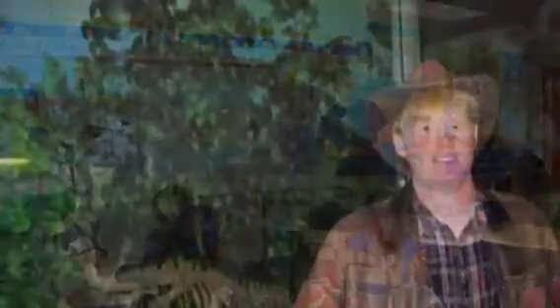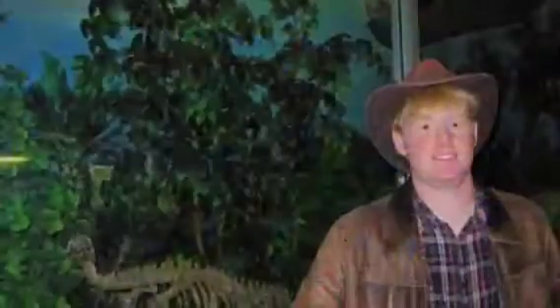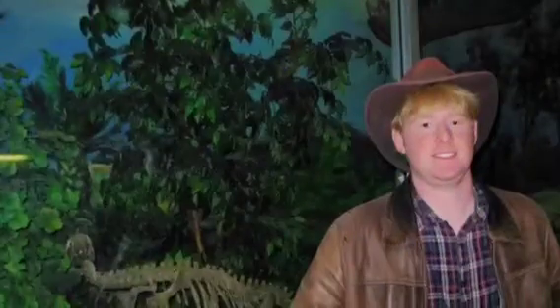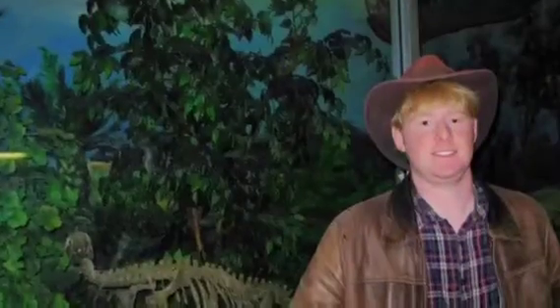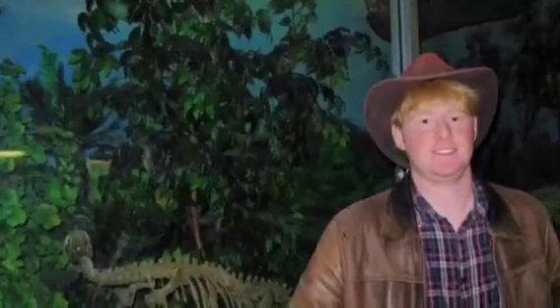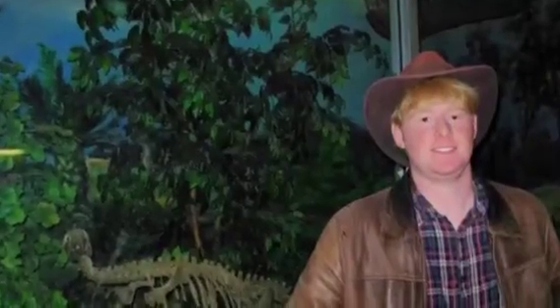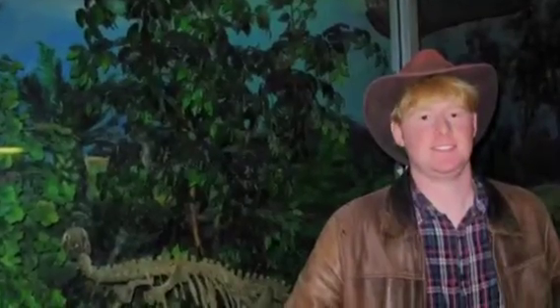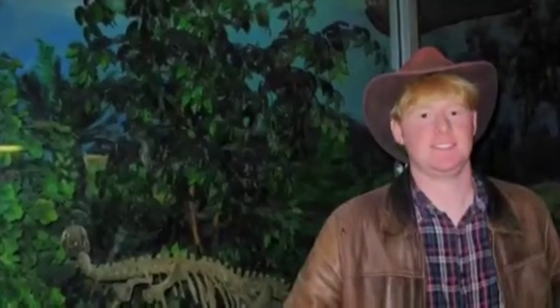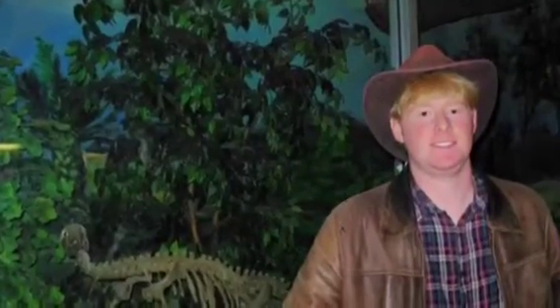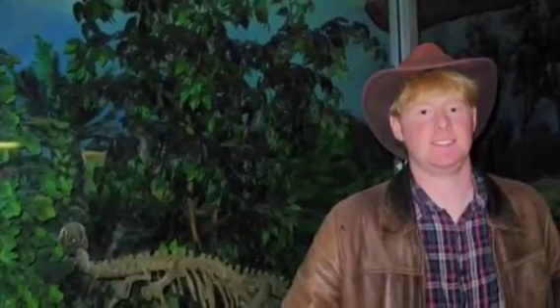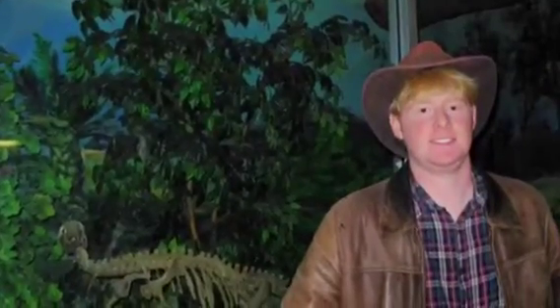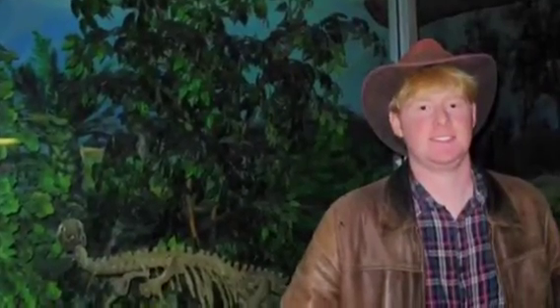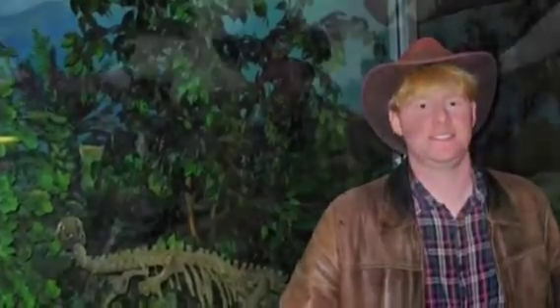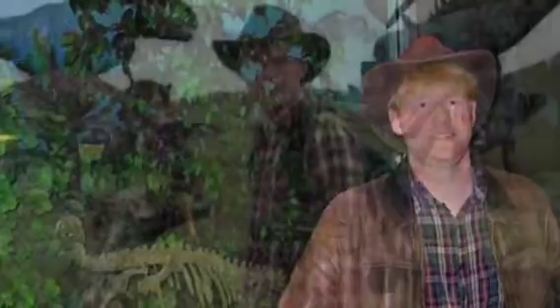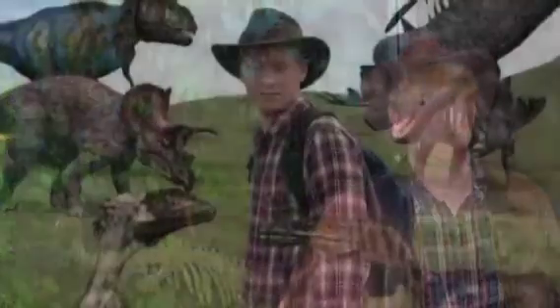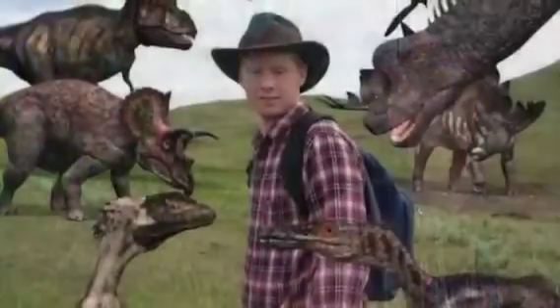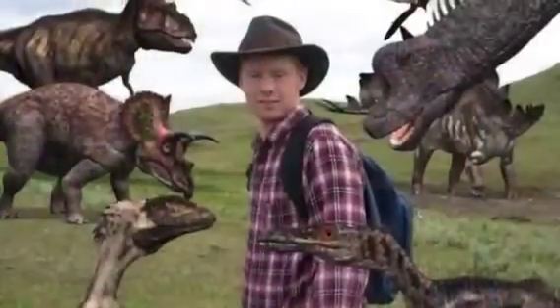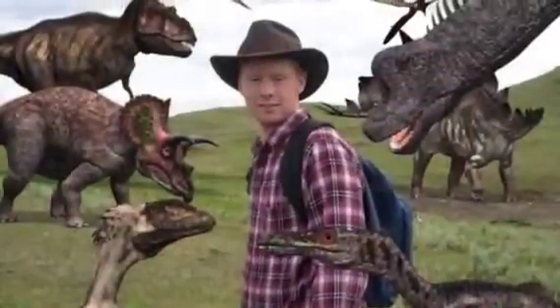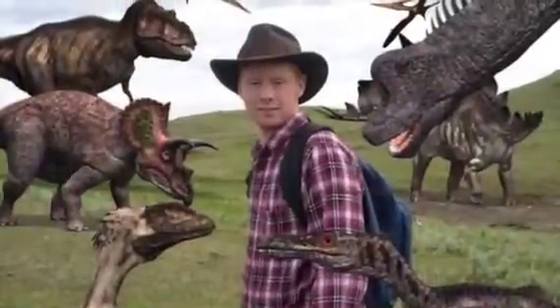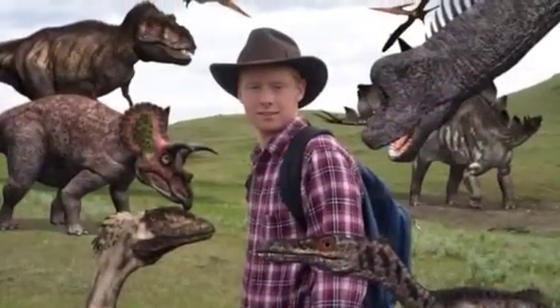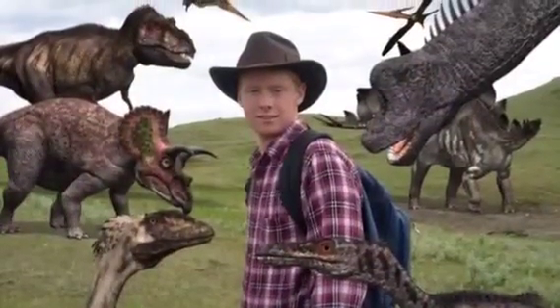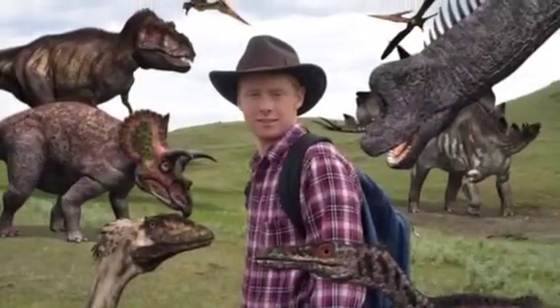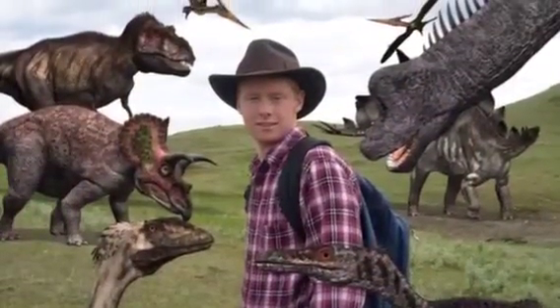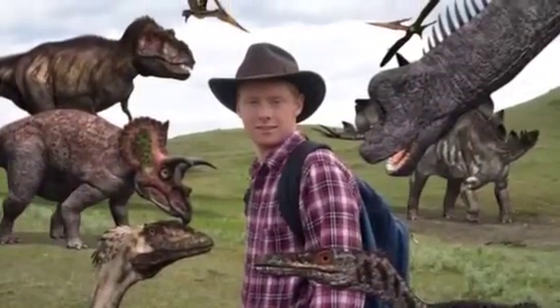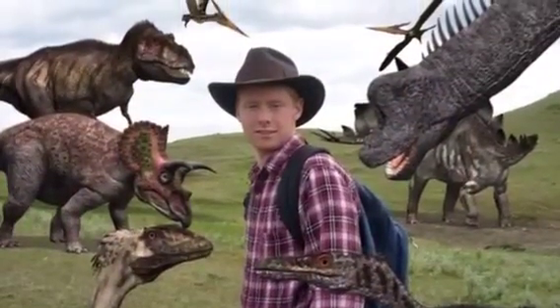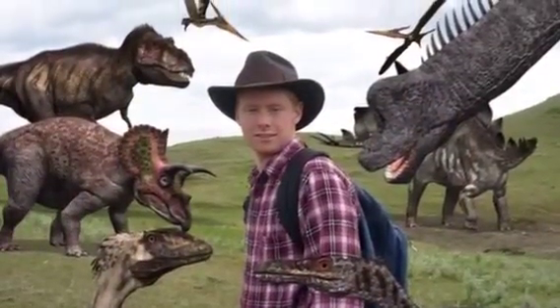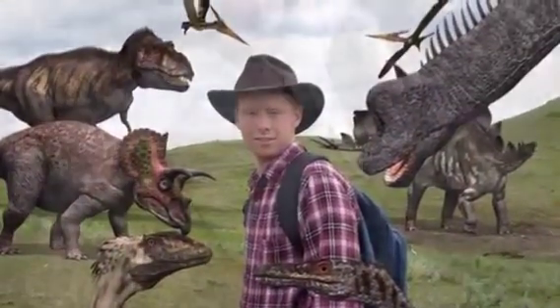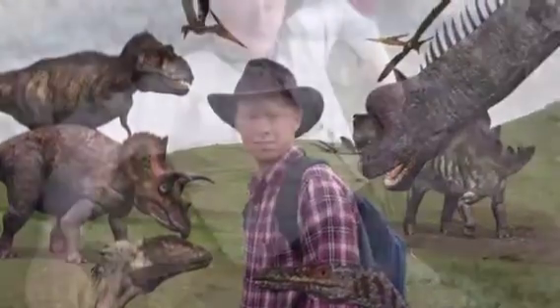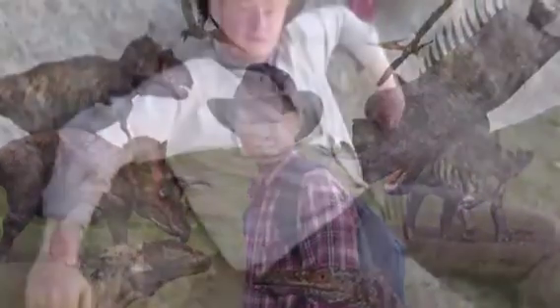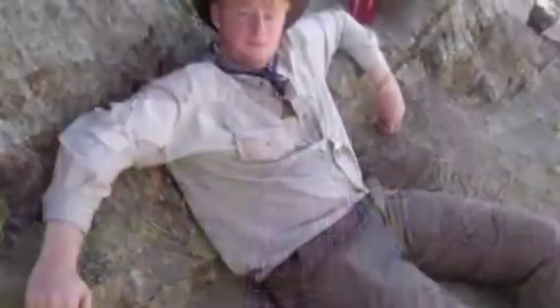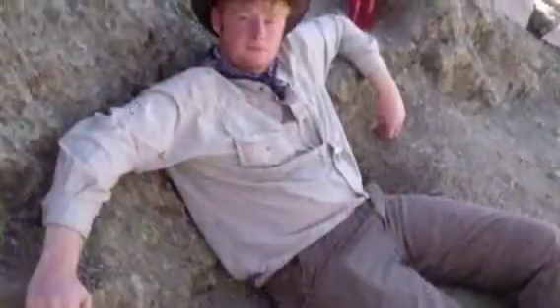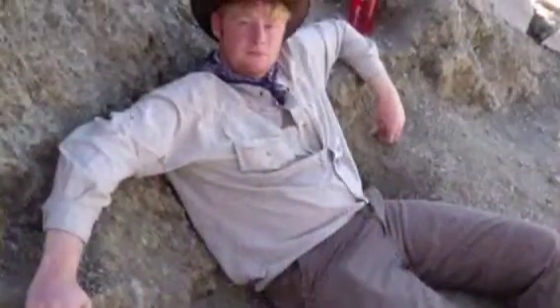Well, that's it for now, but I'll be back on my next dinosaur adventure.